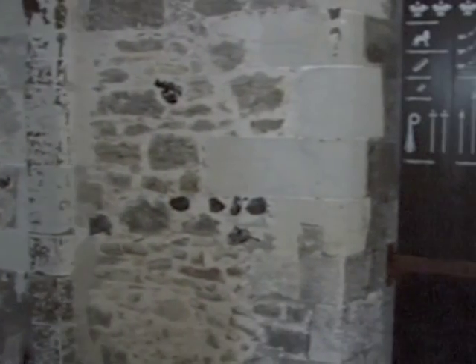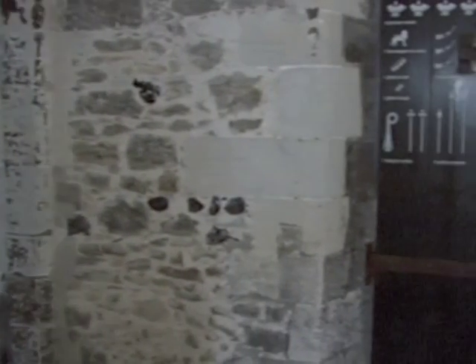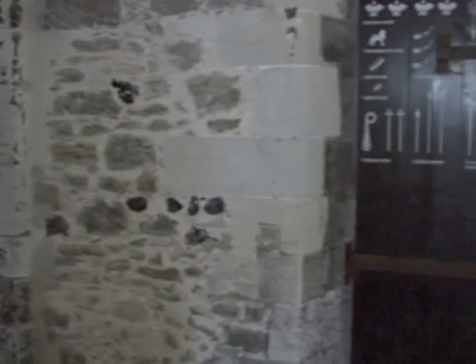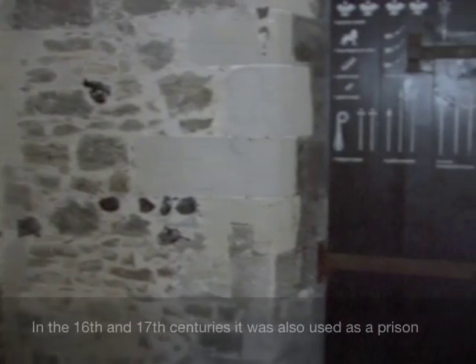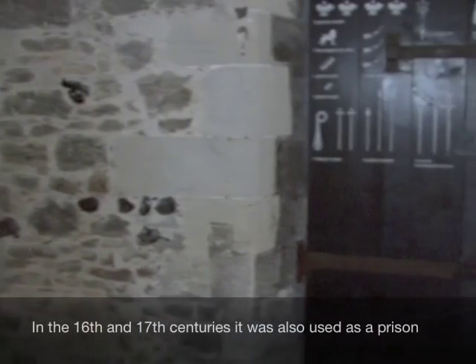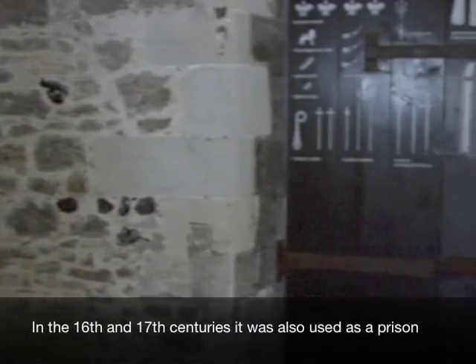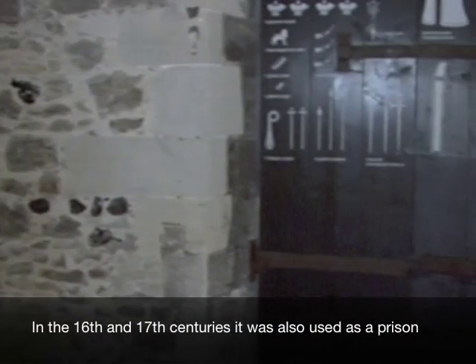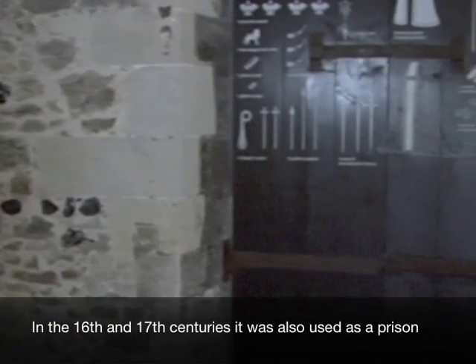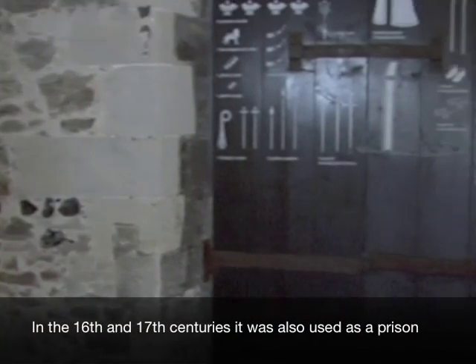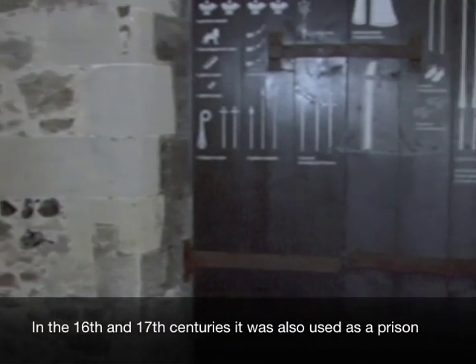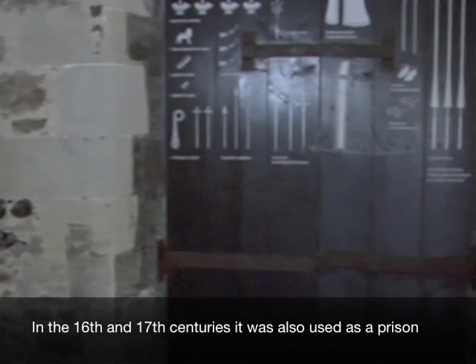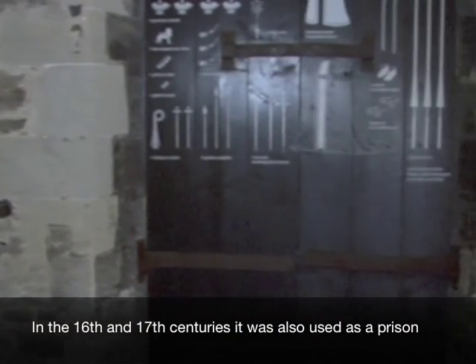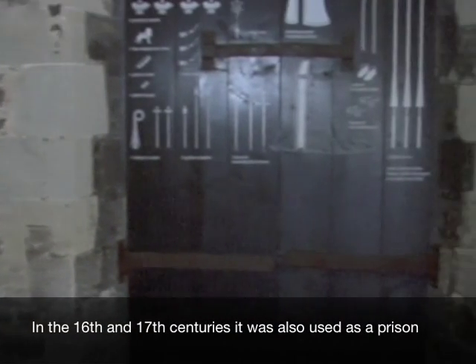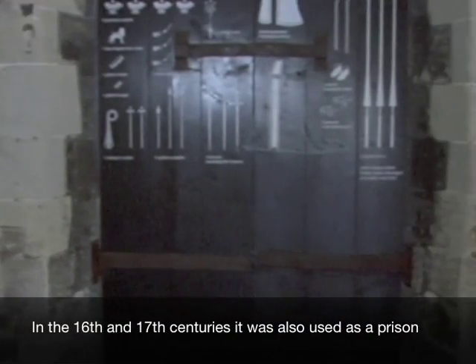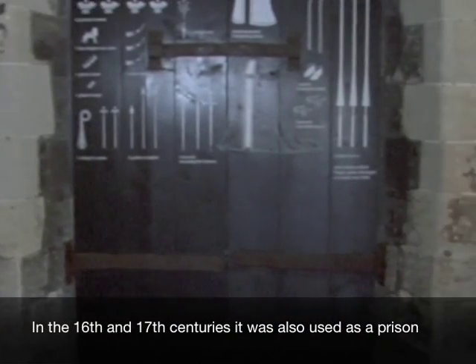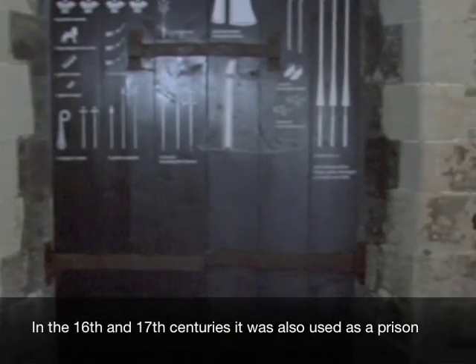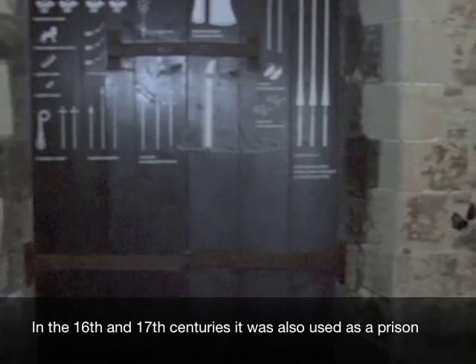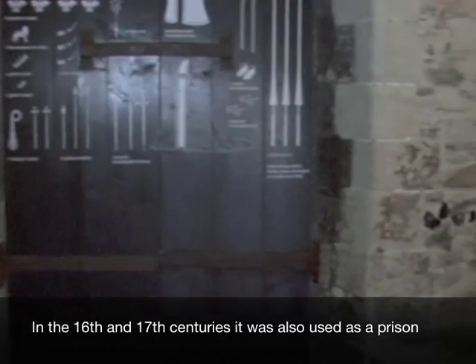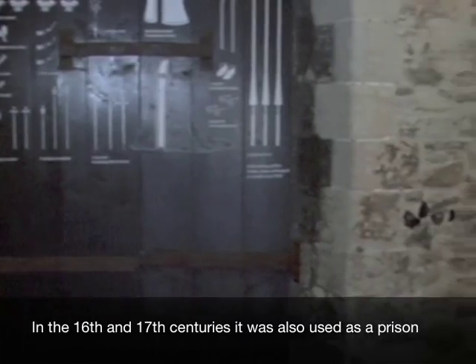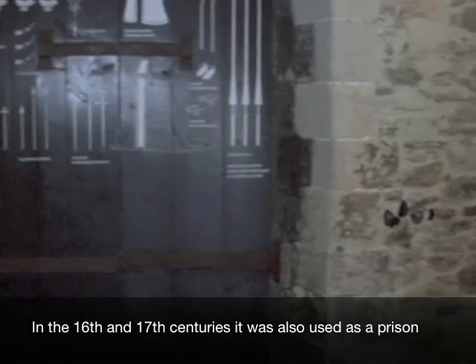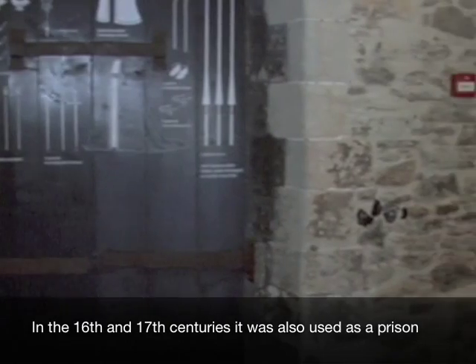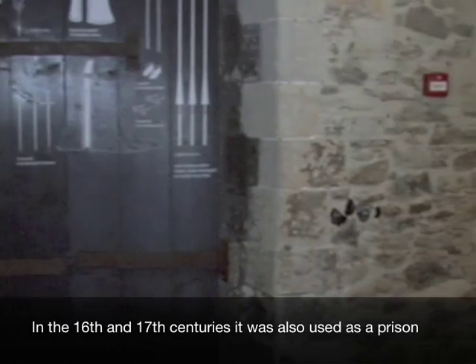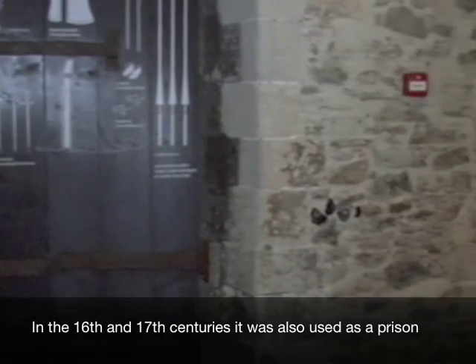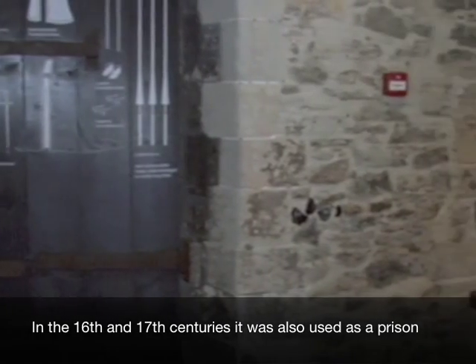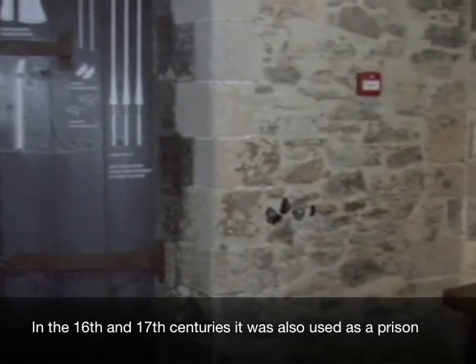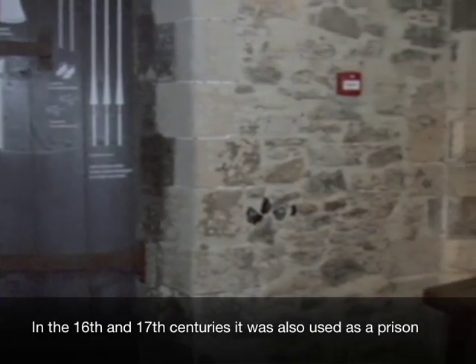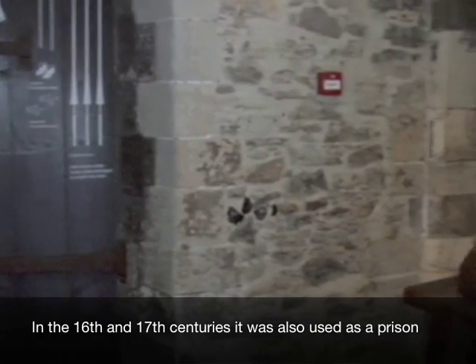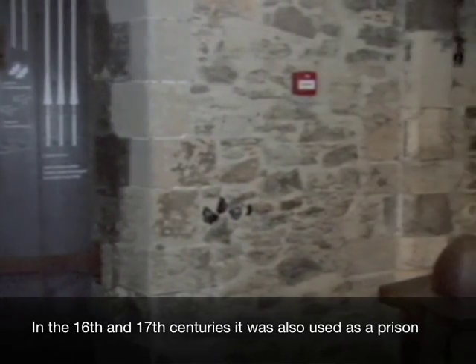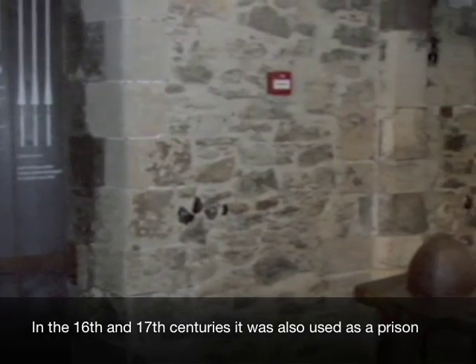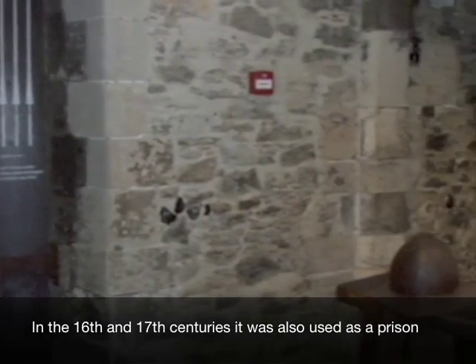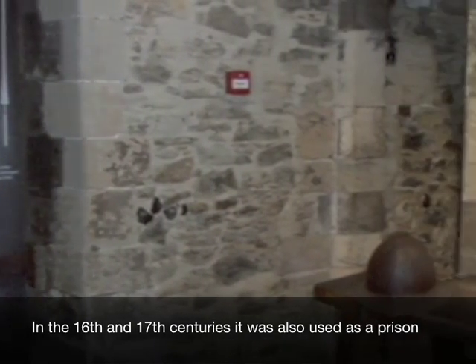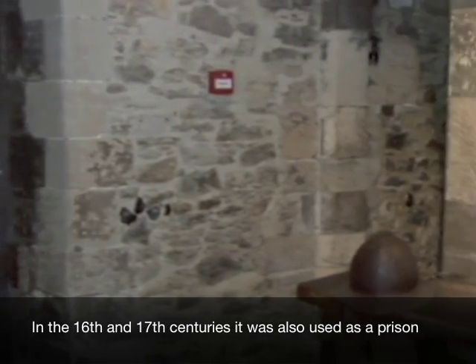In the 16th and 17th centuries it was also used as a prison.